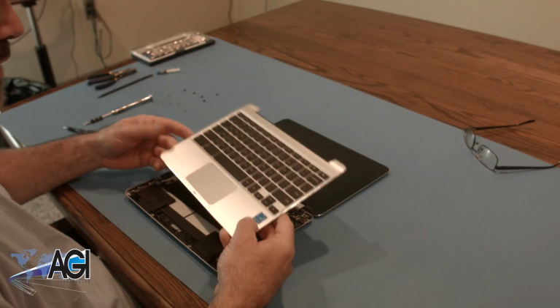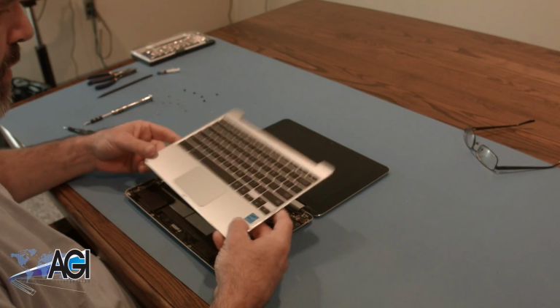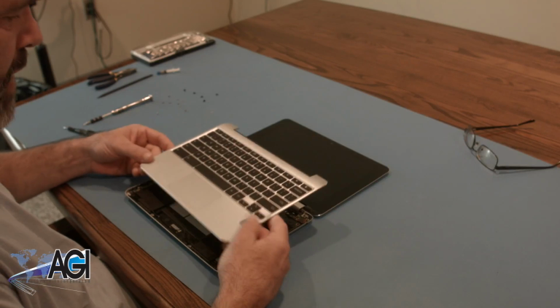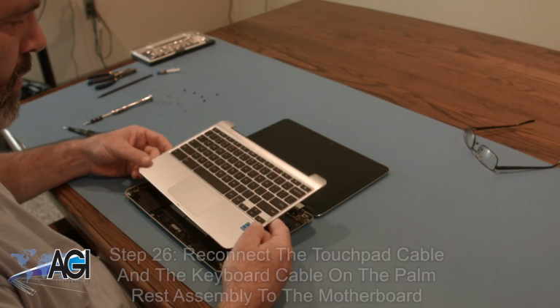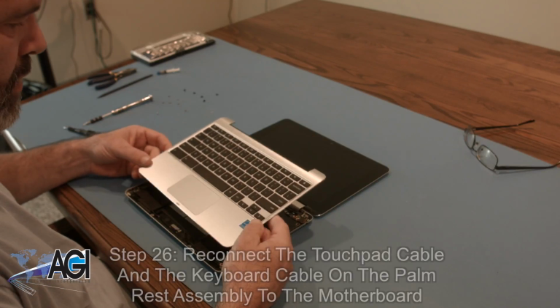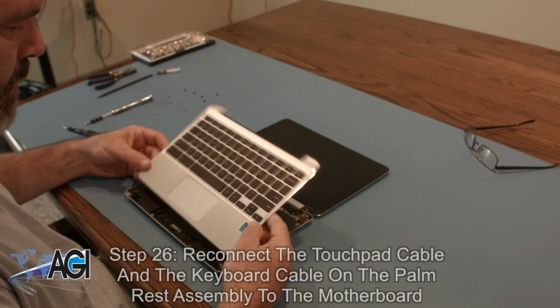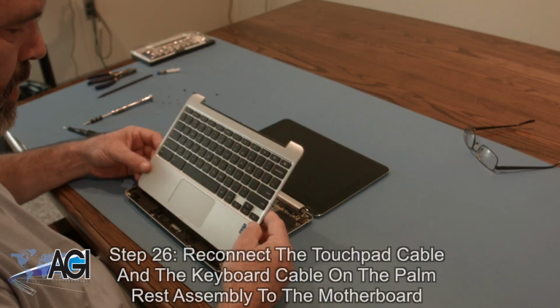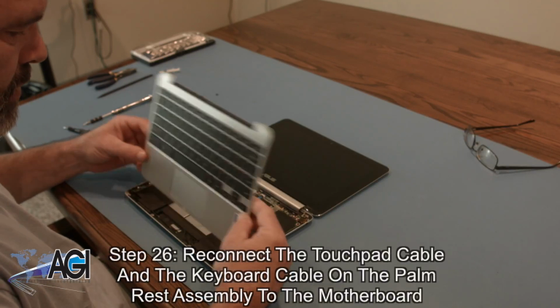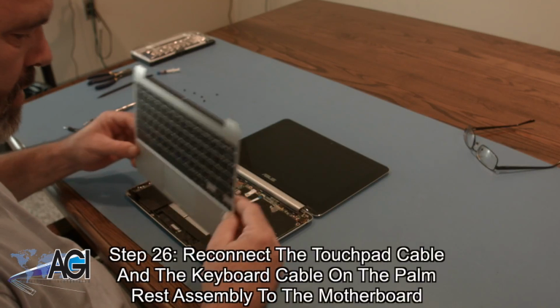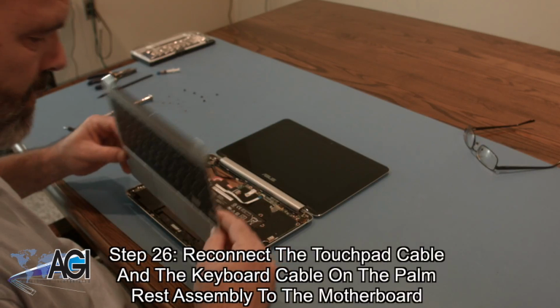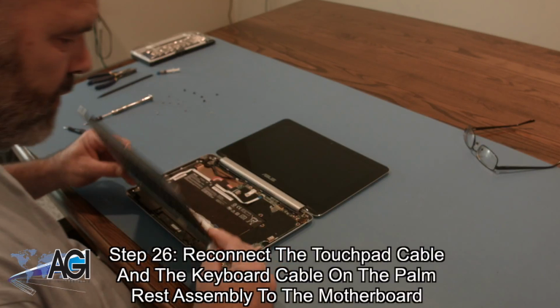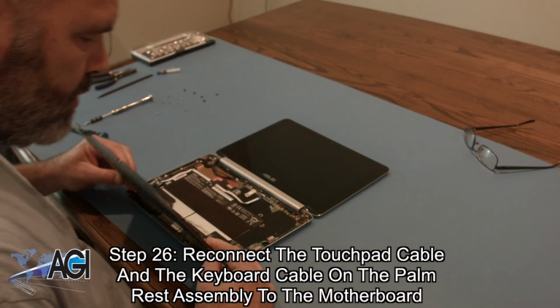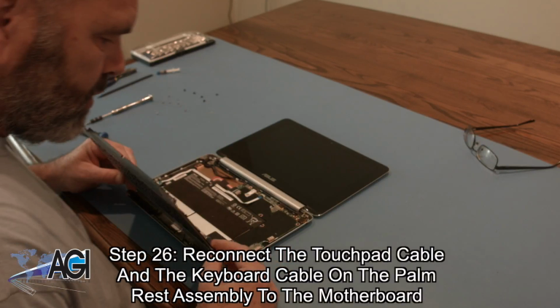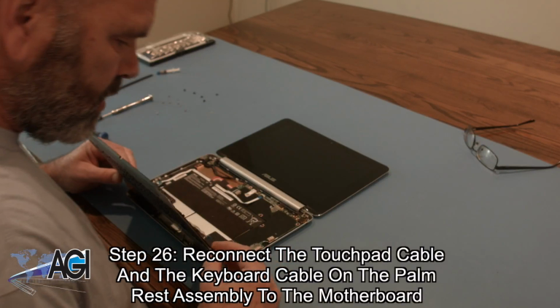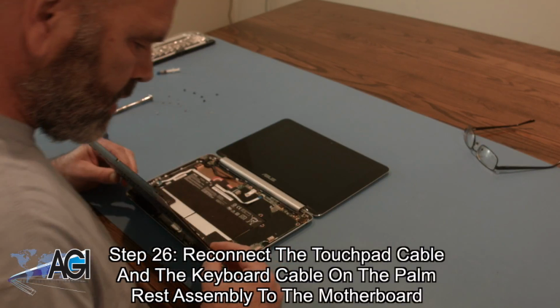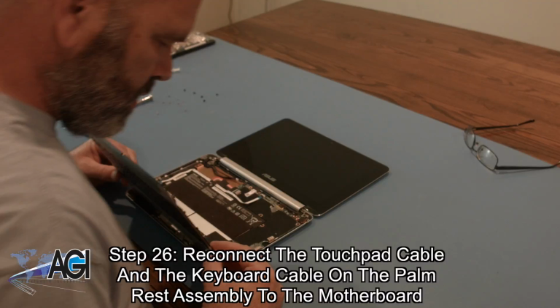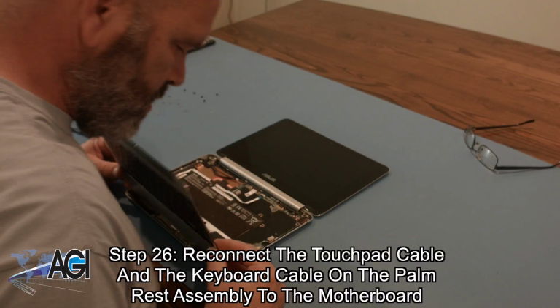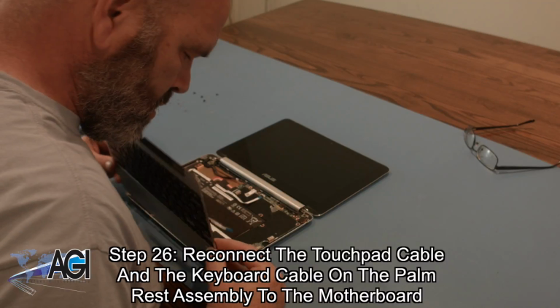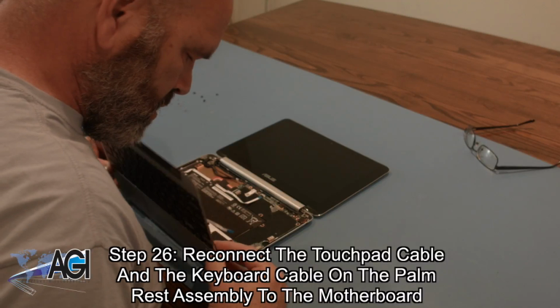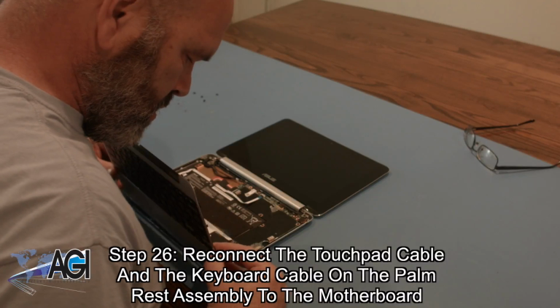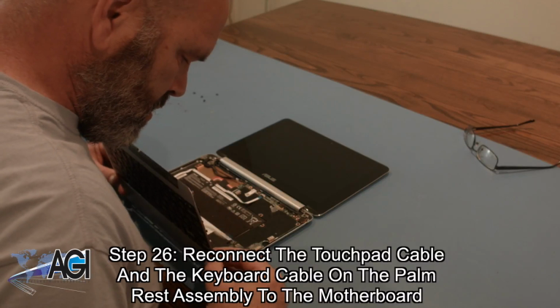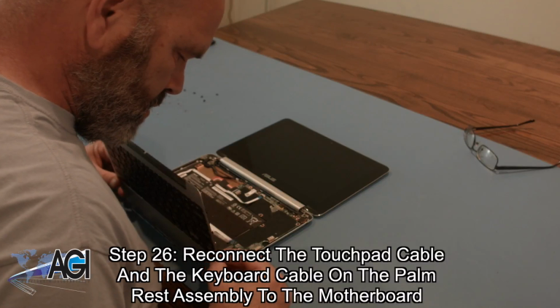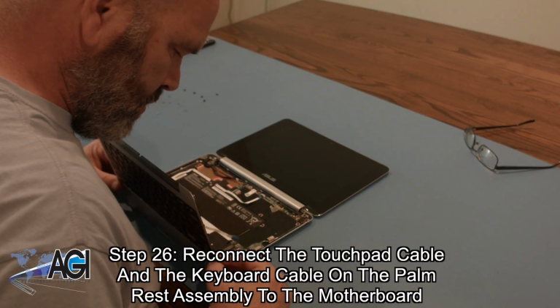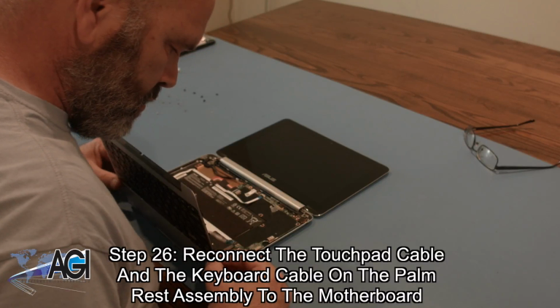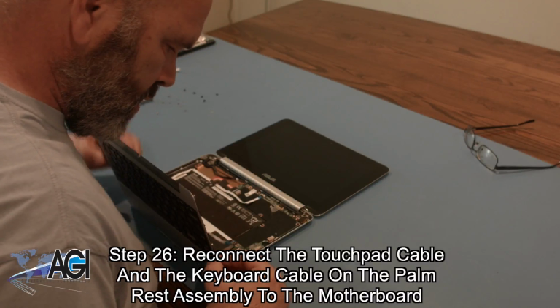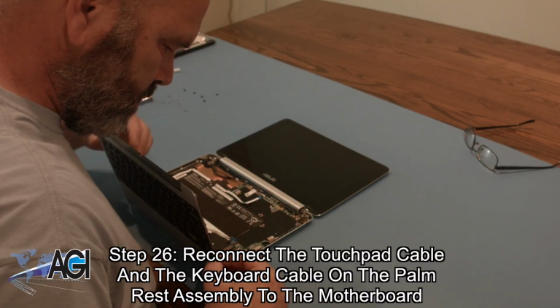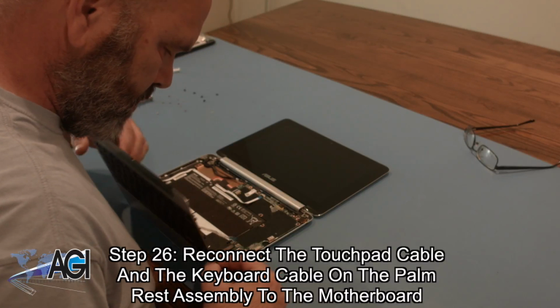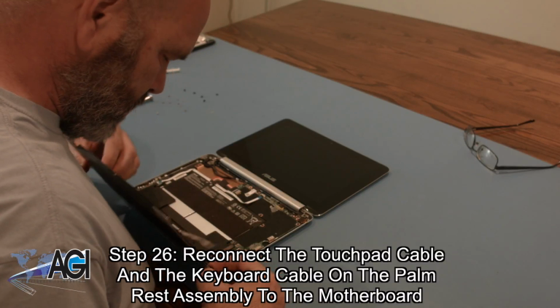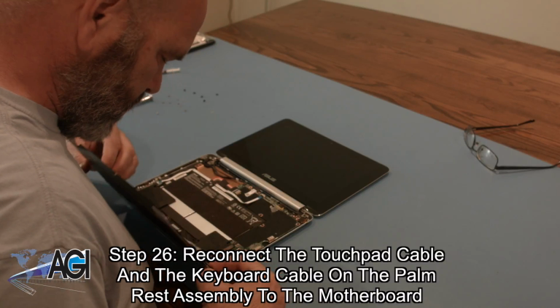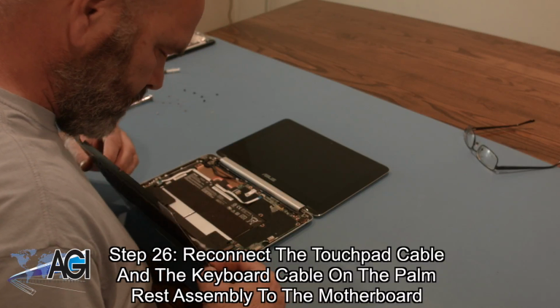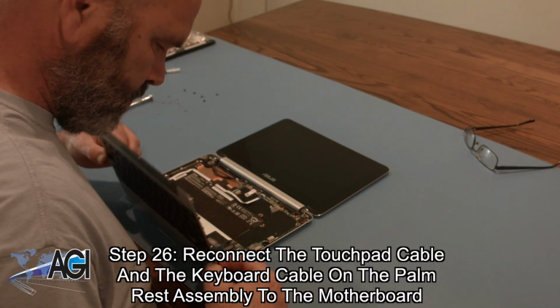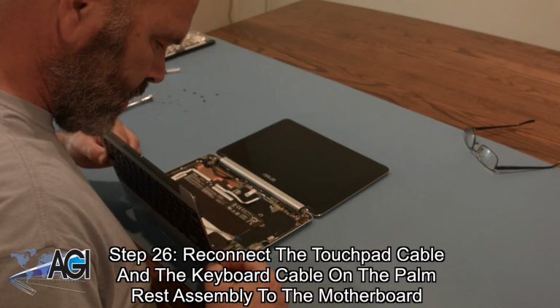Now, you will reconnect the touchpad cable and the keyboard cable on the palm rest assembly to the motherboard.